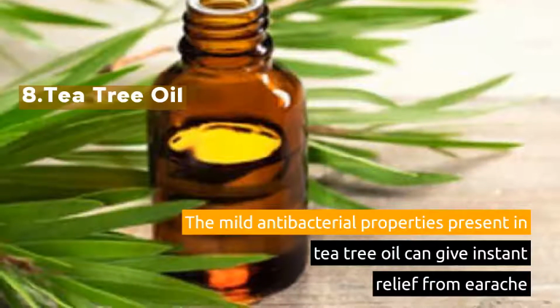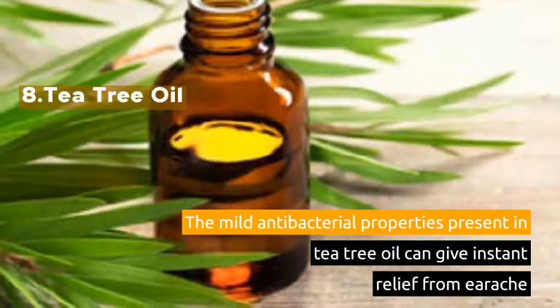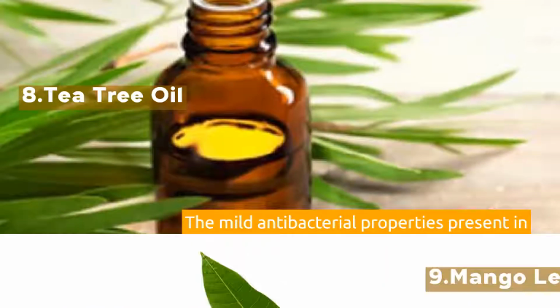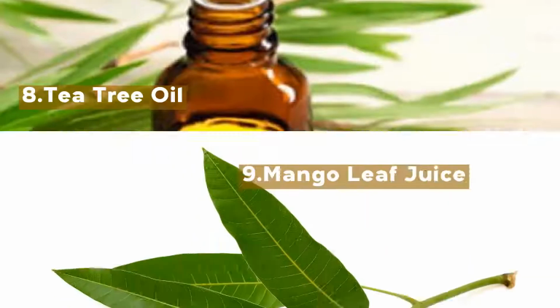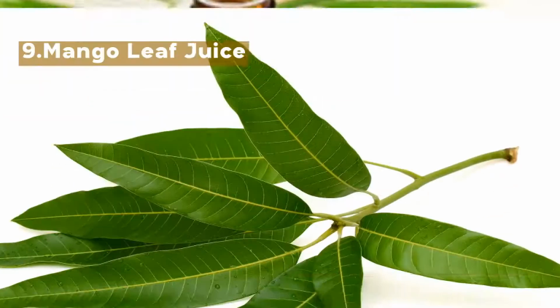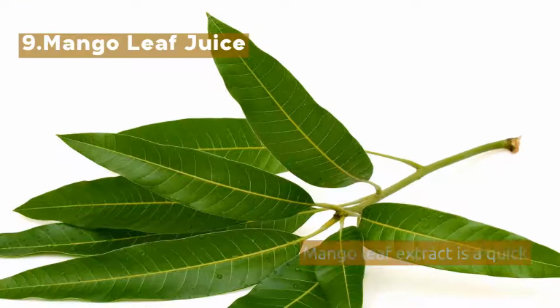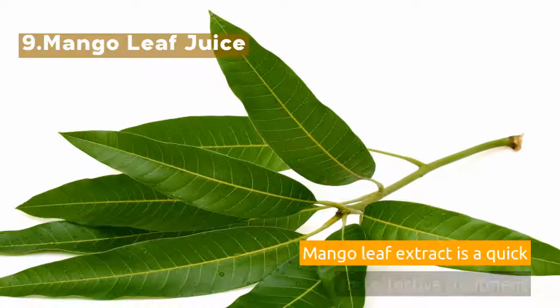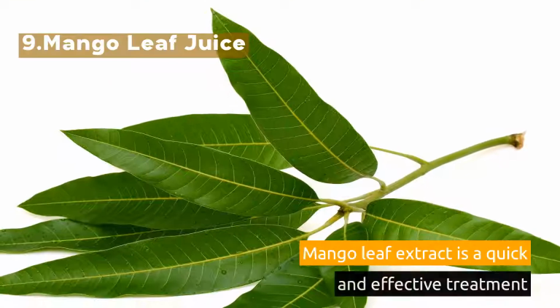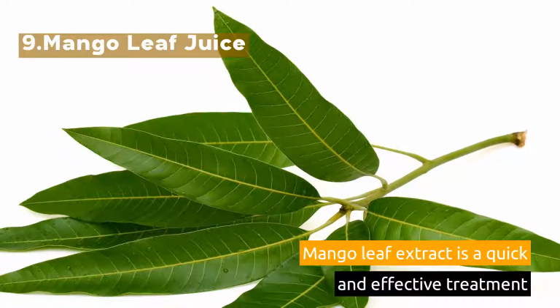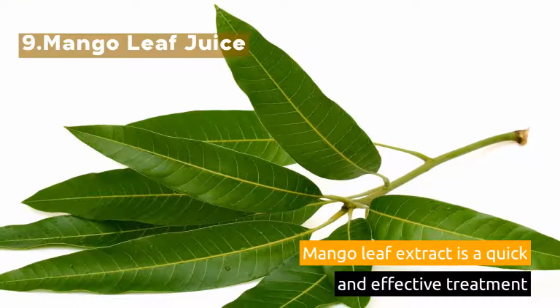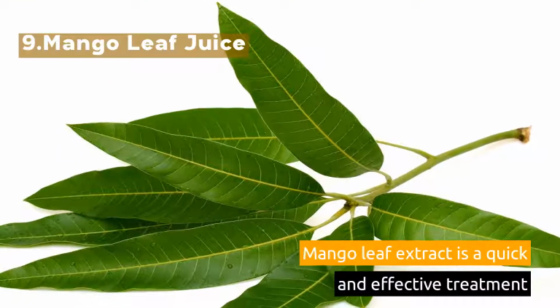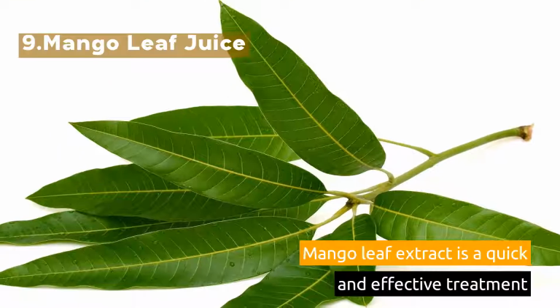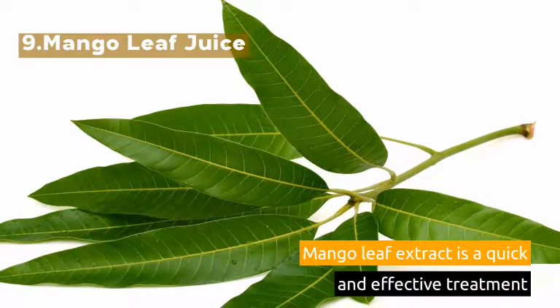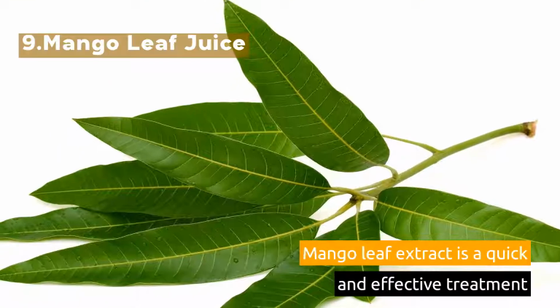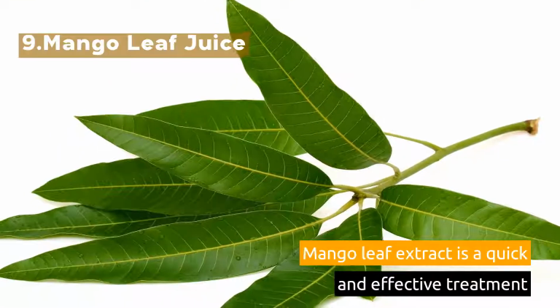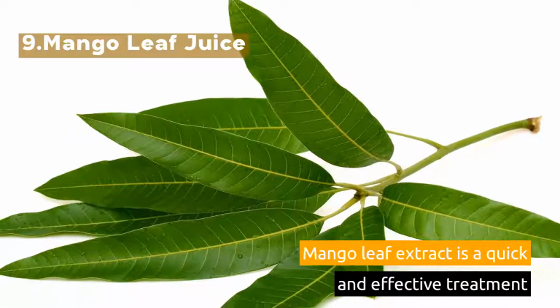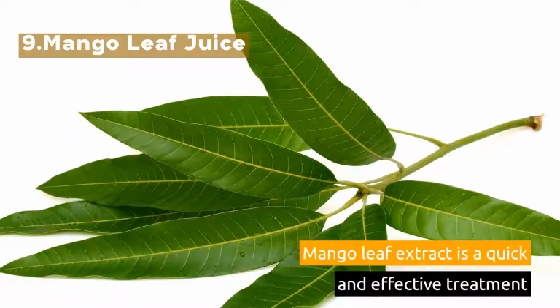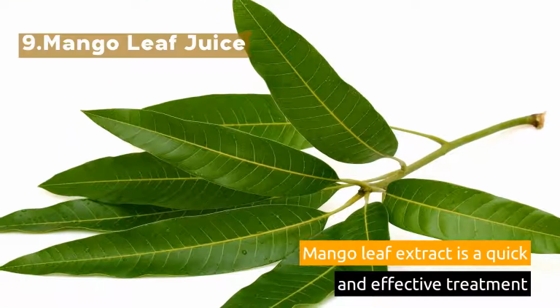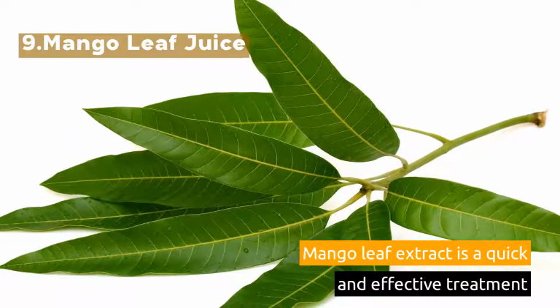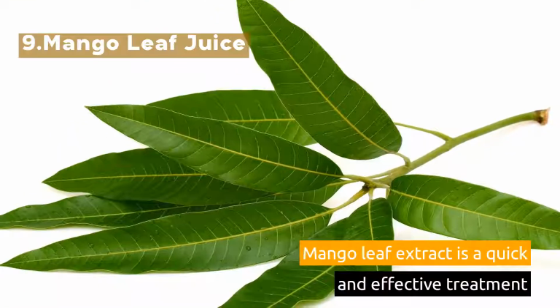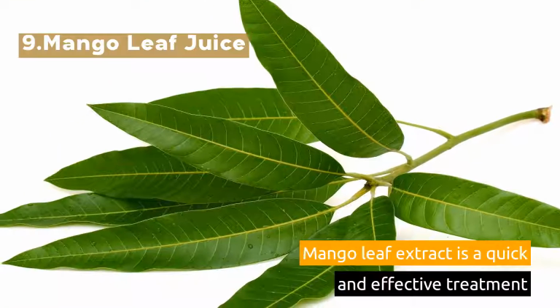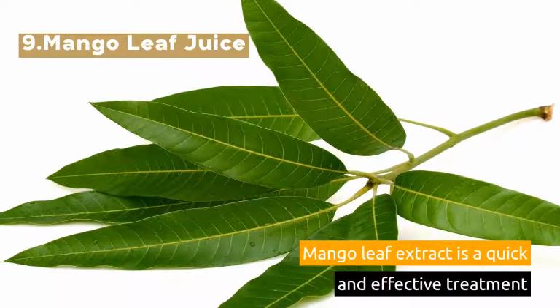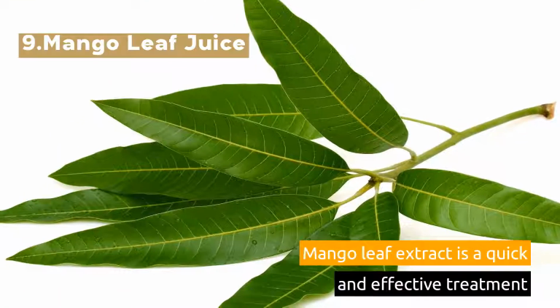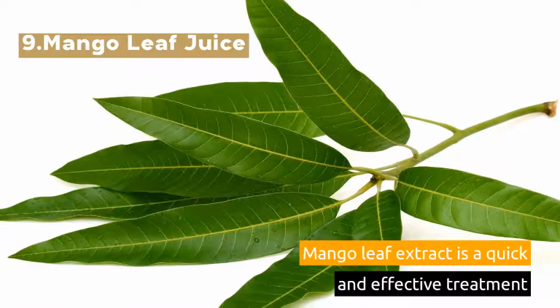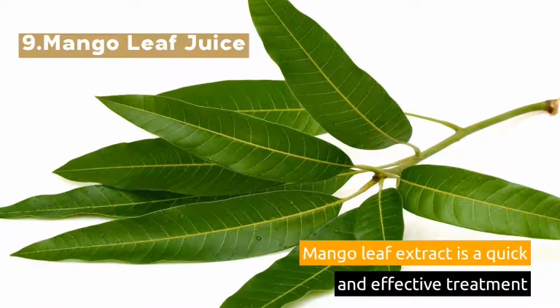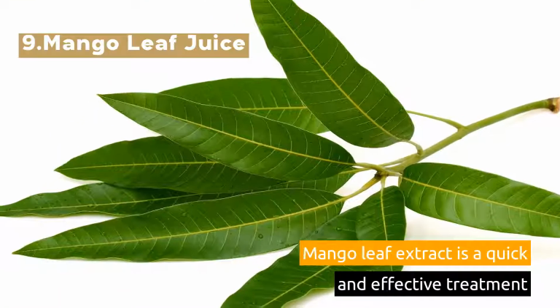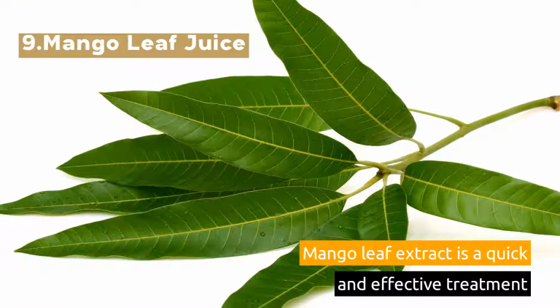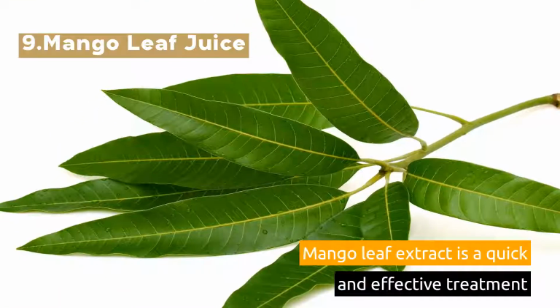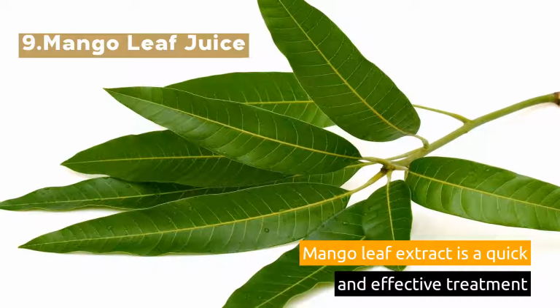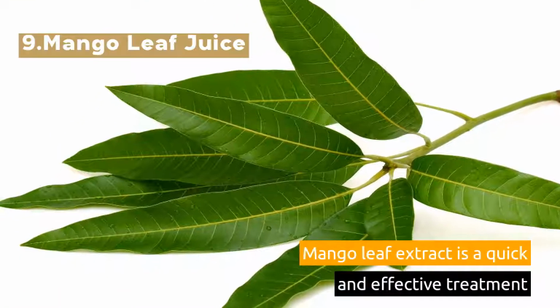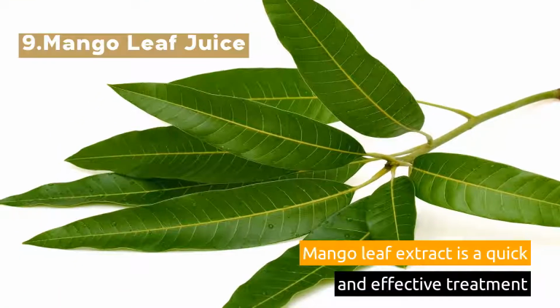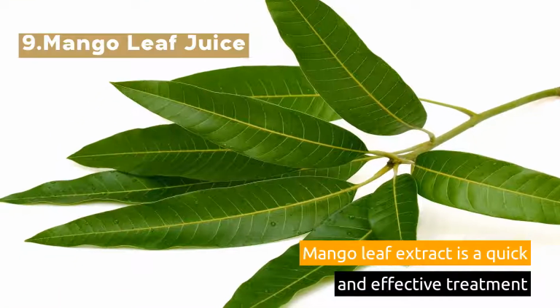9. Mango Leaf Juice. Mango leaf extract is a quick and effective treatment.